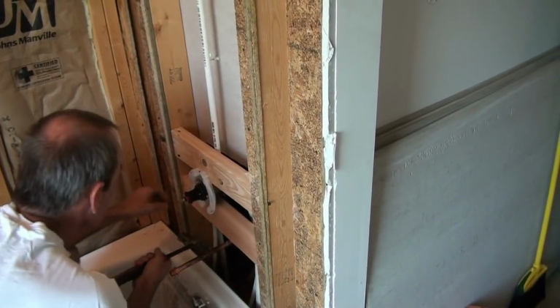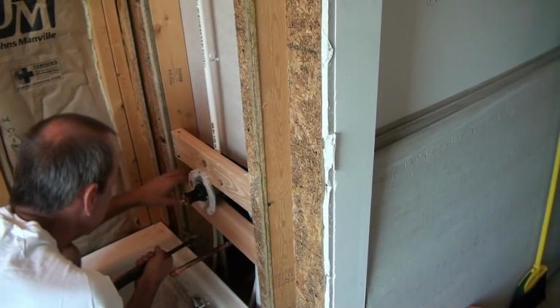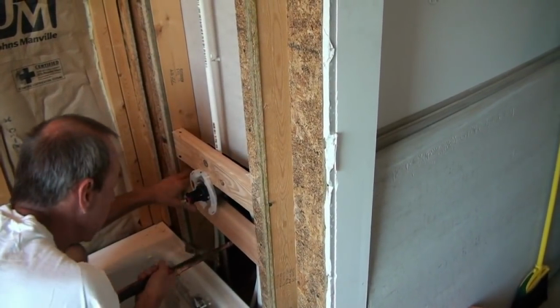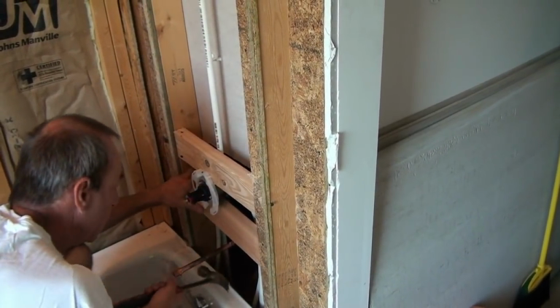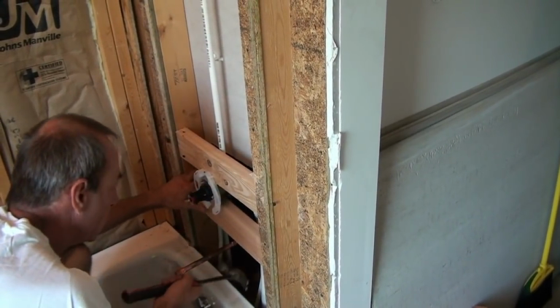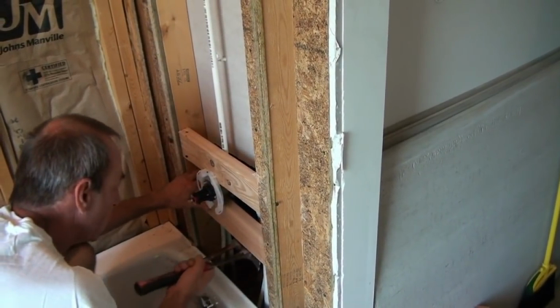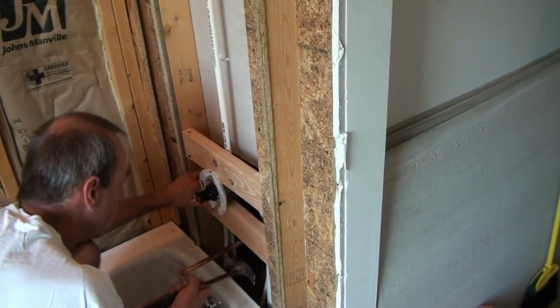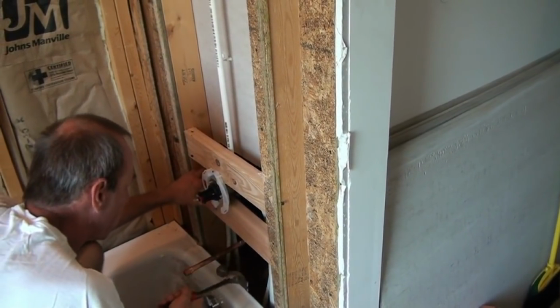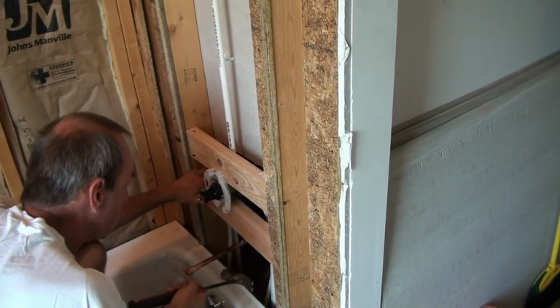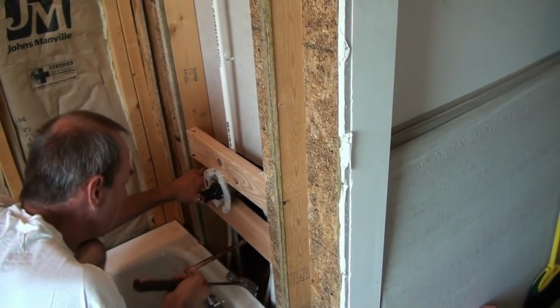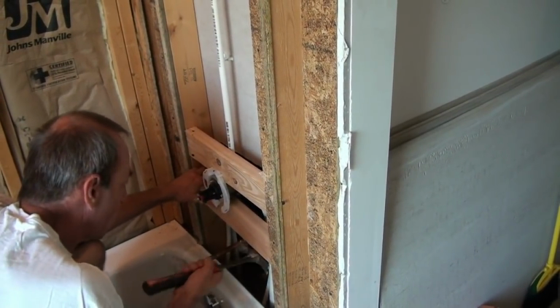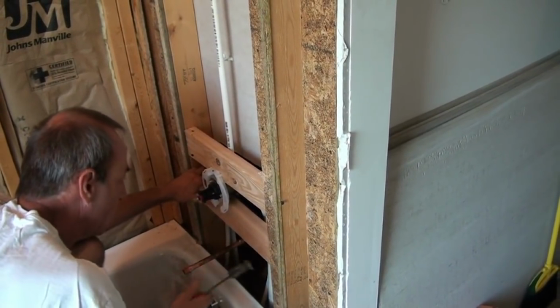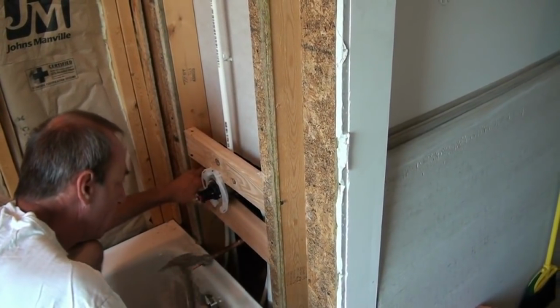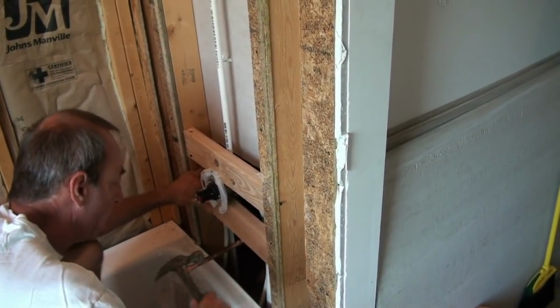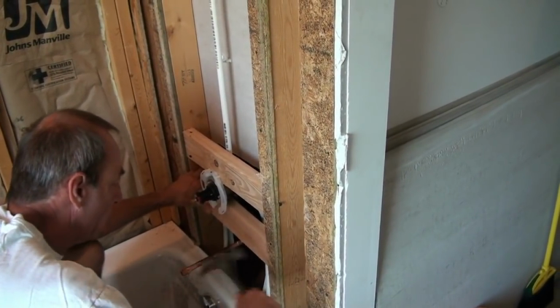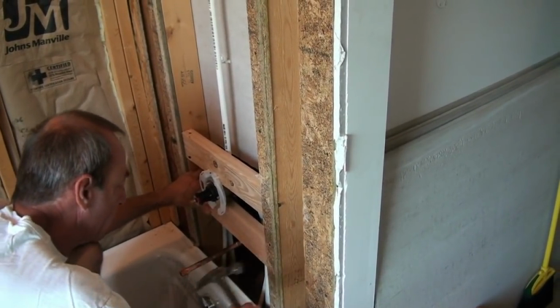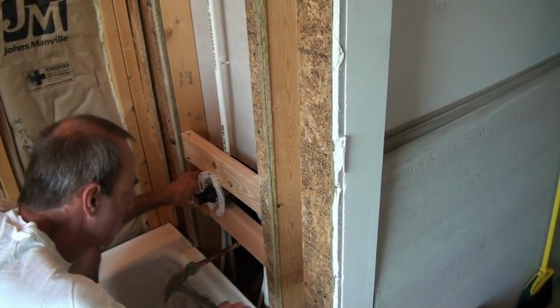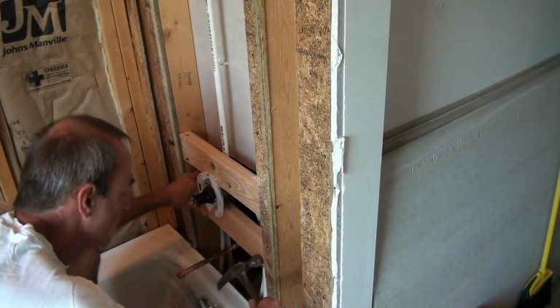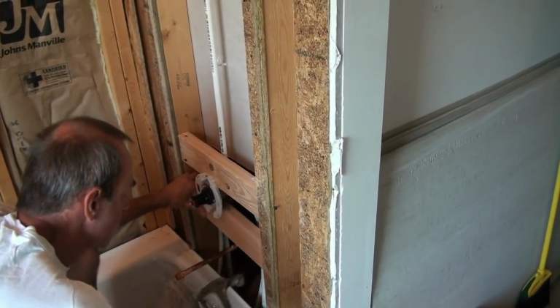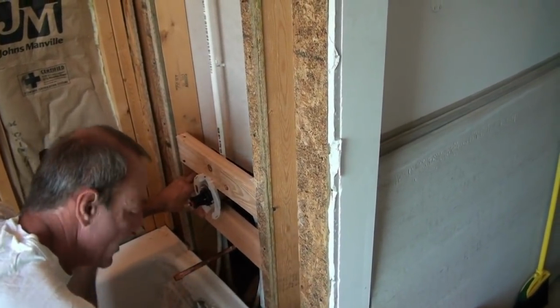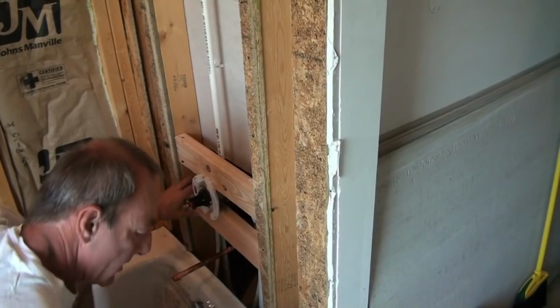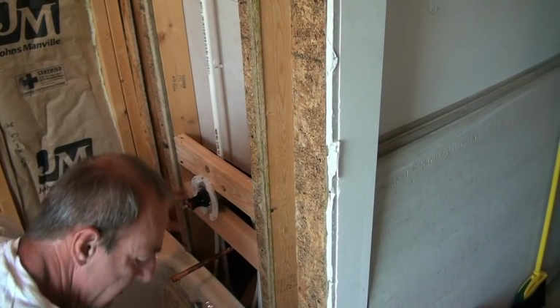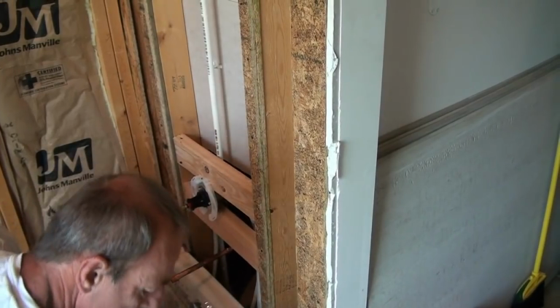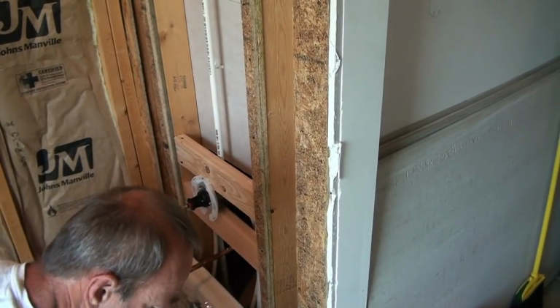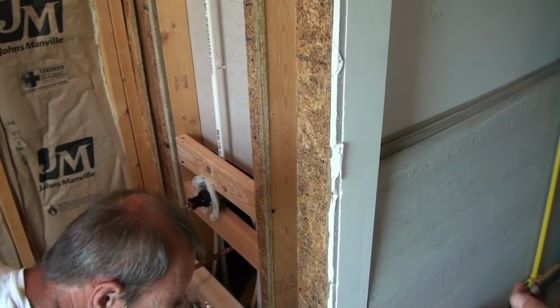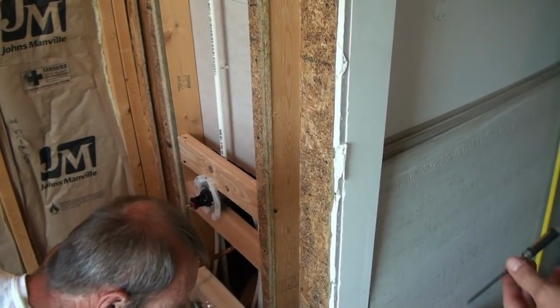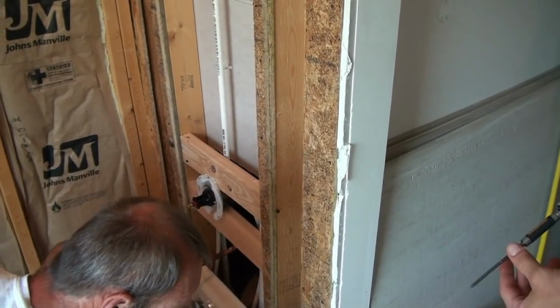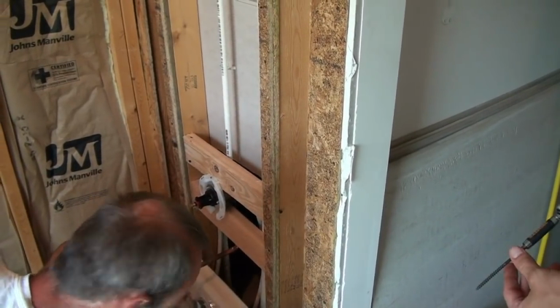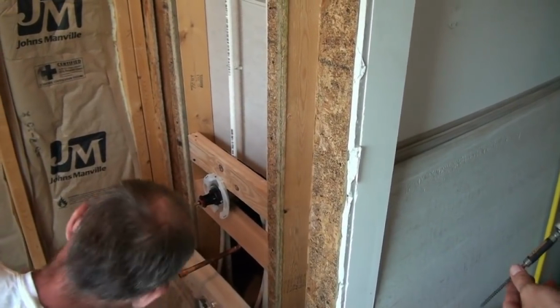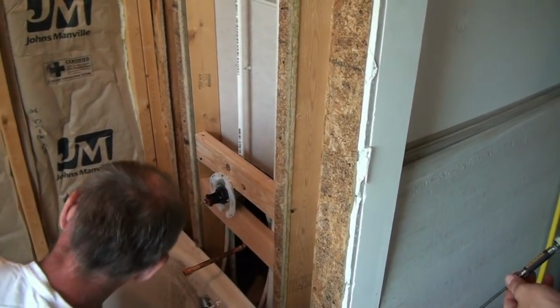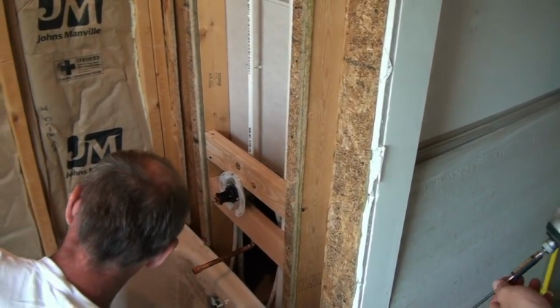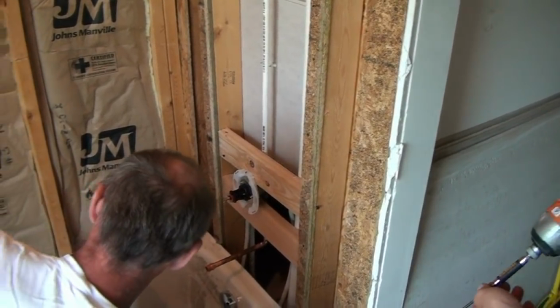That side I know is ready to screw. This side we can hold it in. Let's put a 3-inch screw down and put it in there.